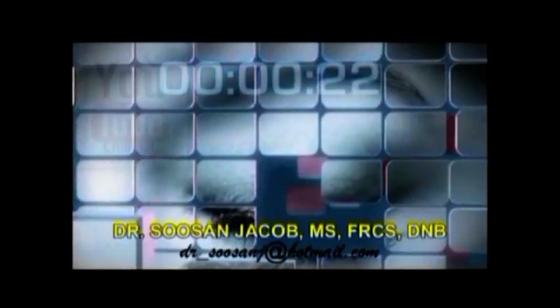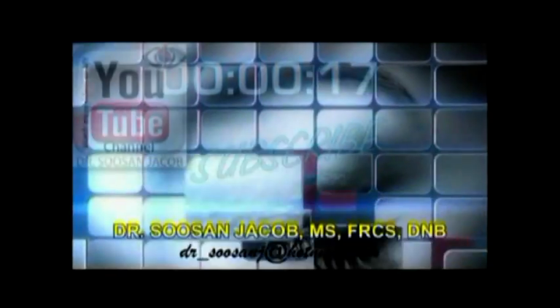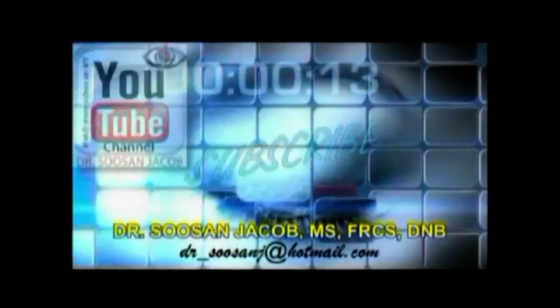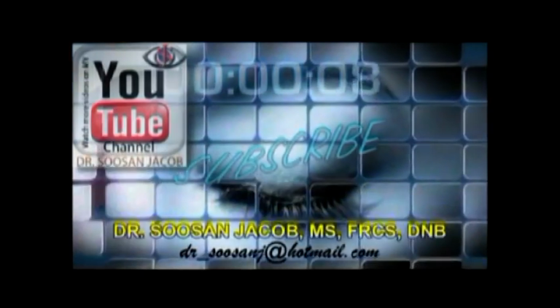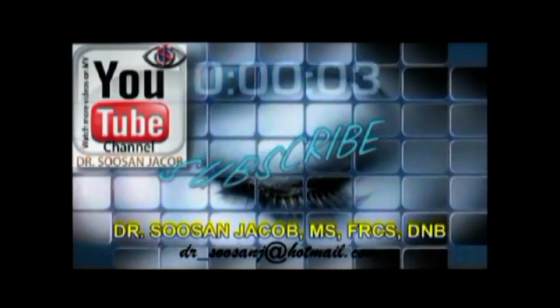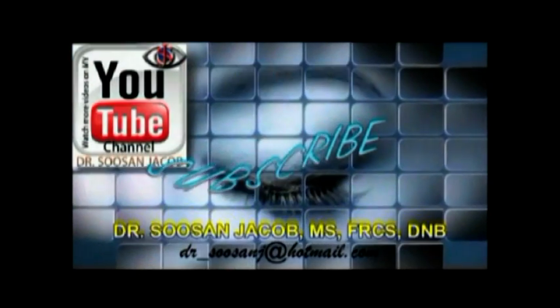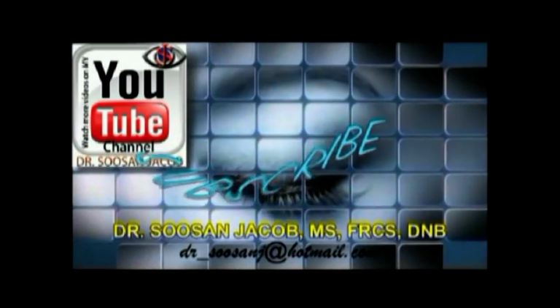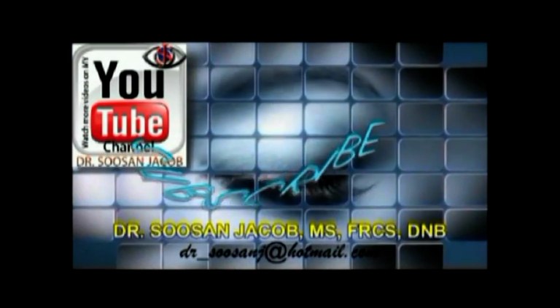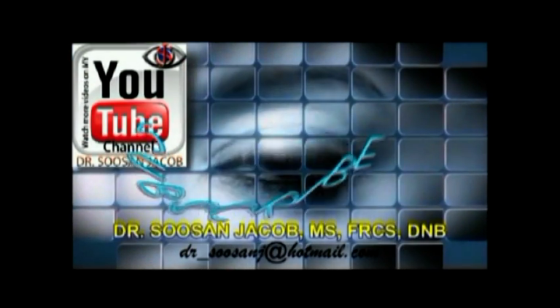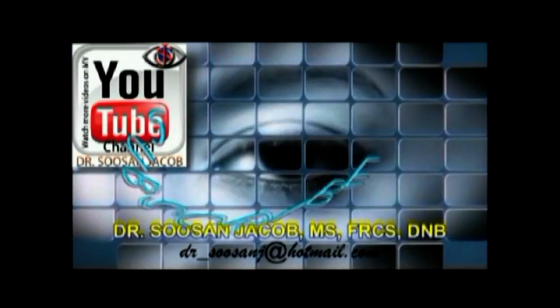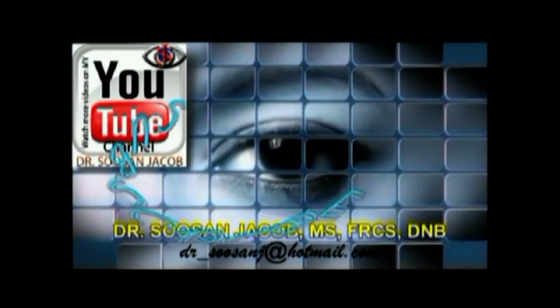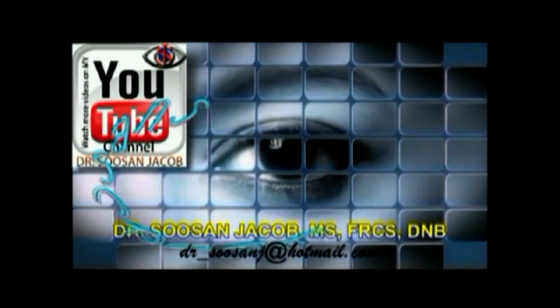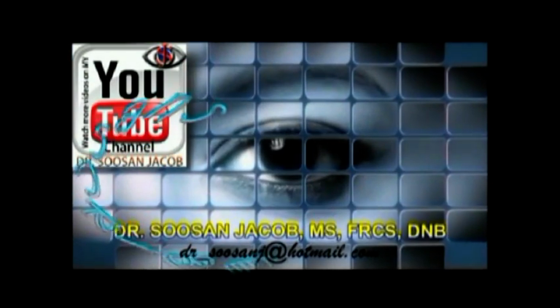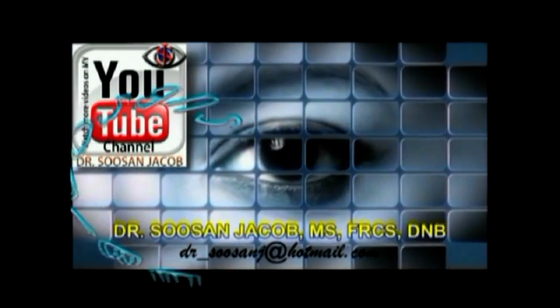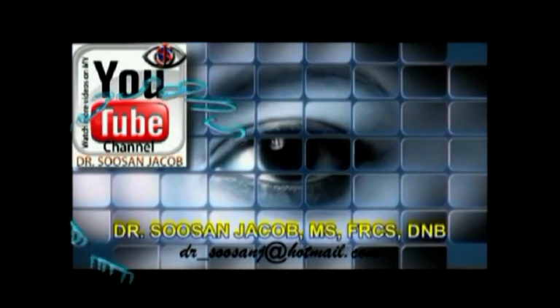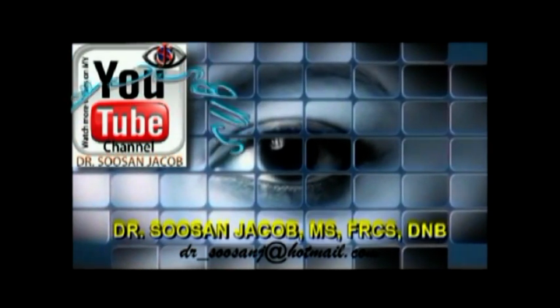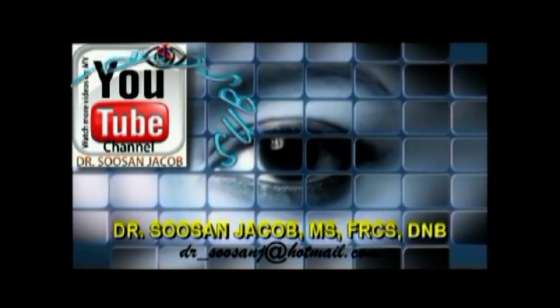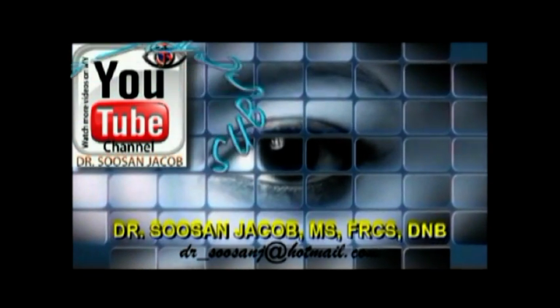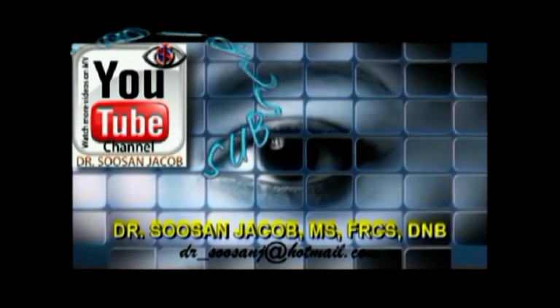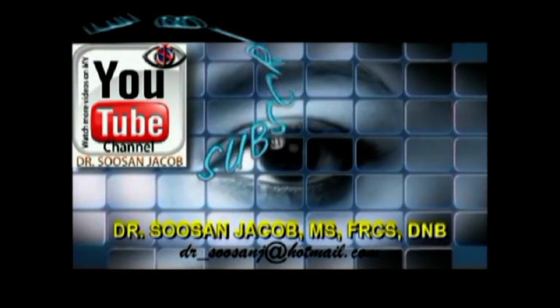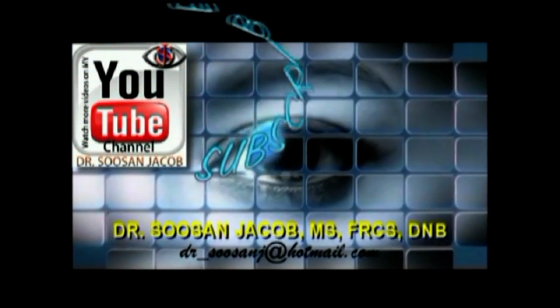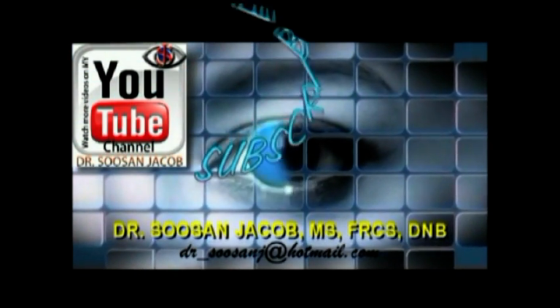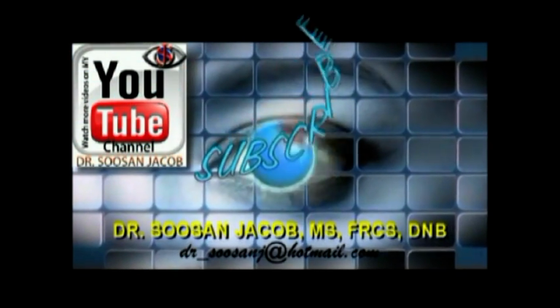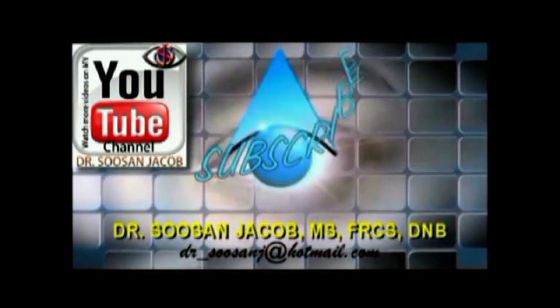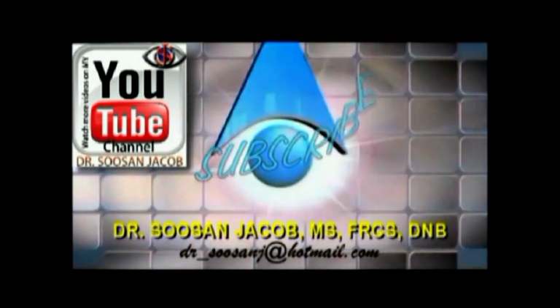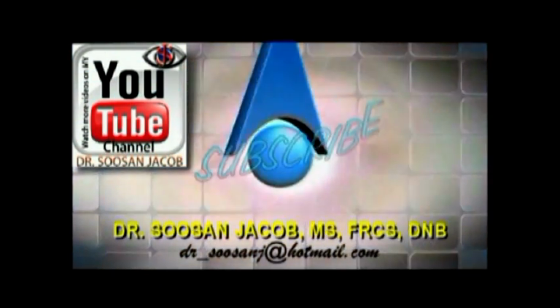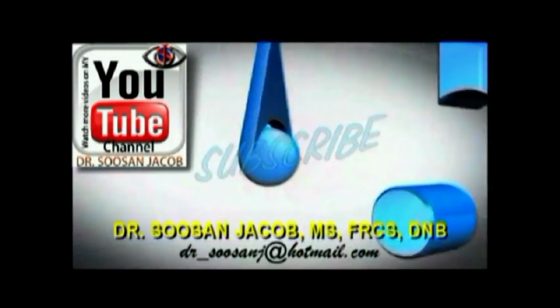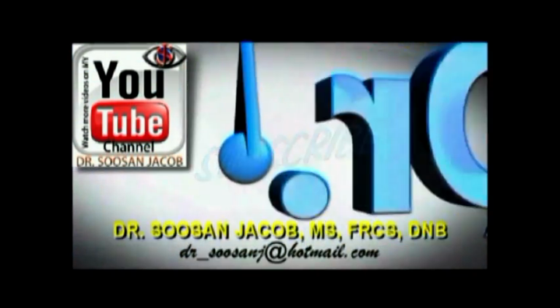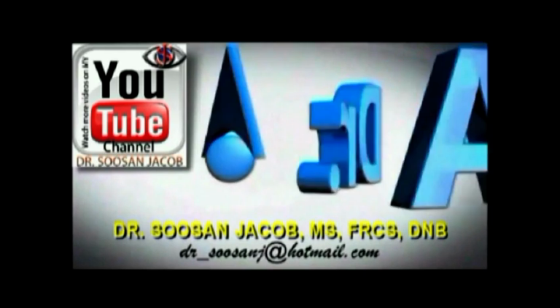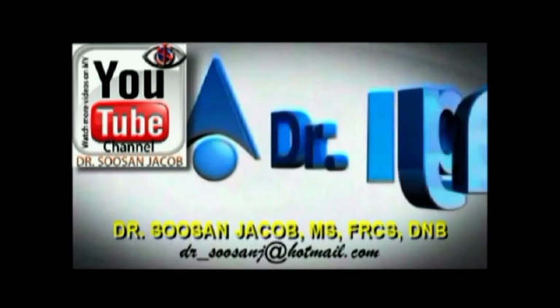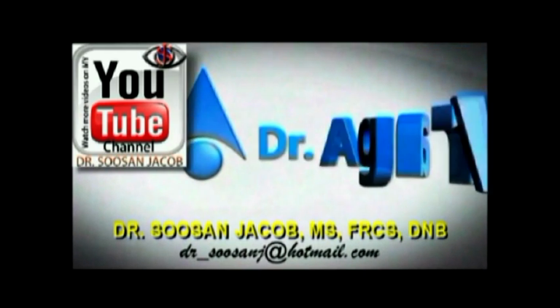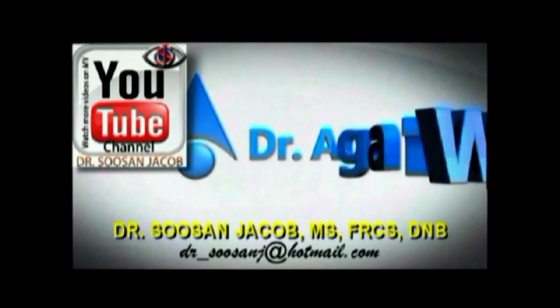Hi everyone, I'm Susan Jacob and in this video I'm going to show you posterior polar phacoemulsification.